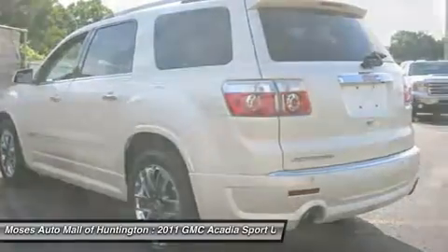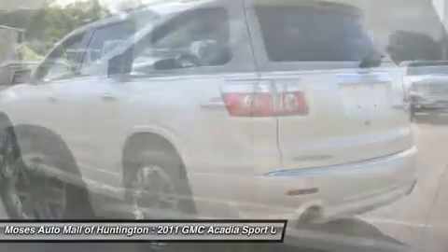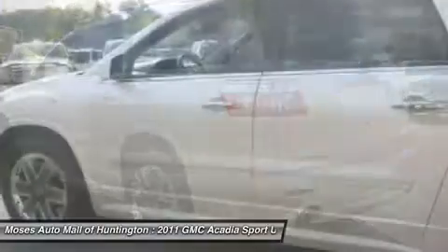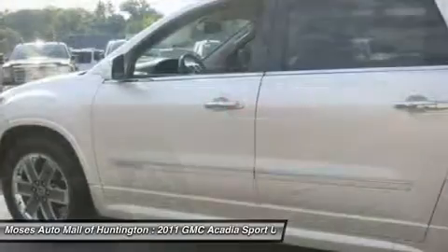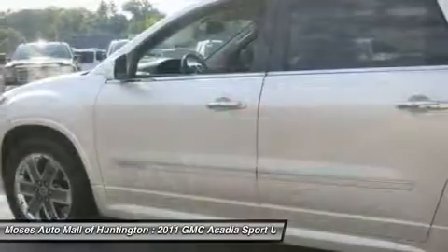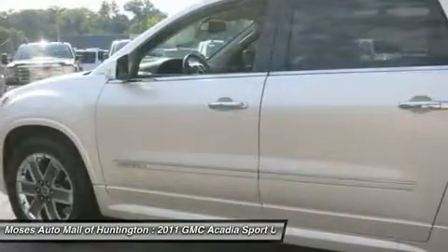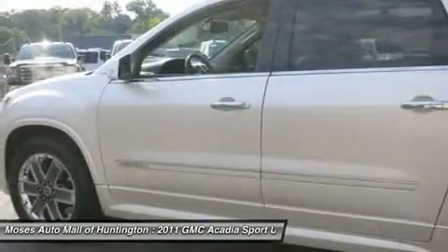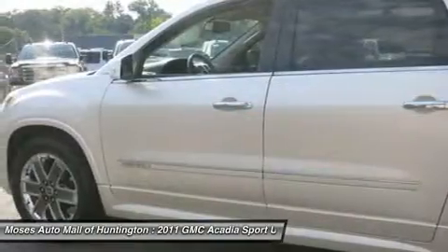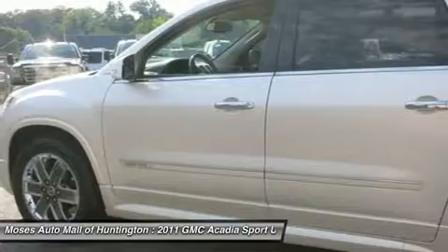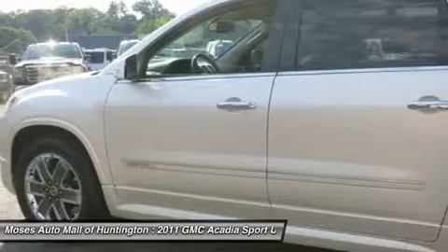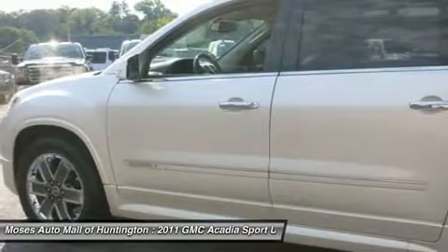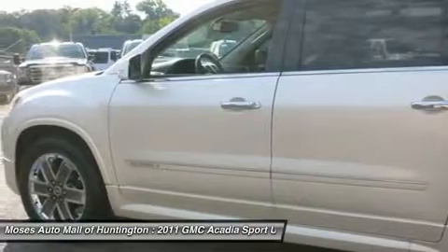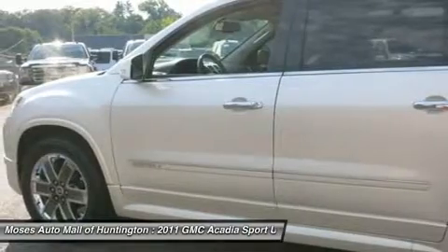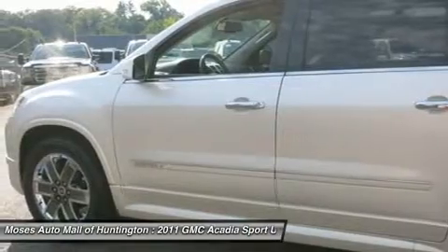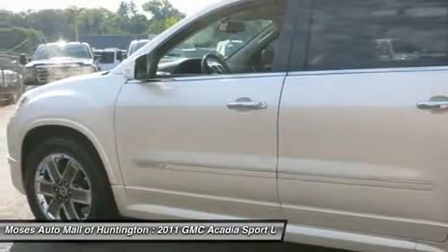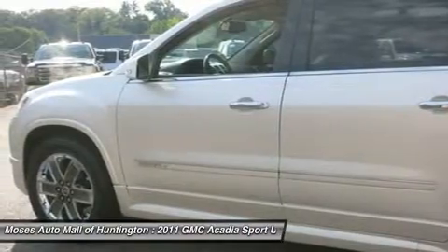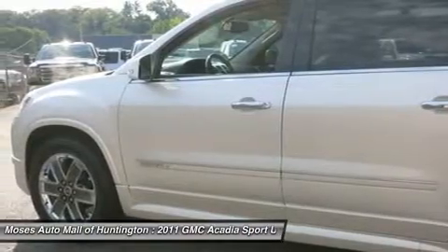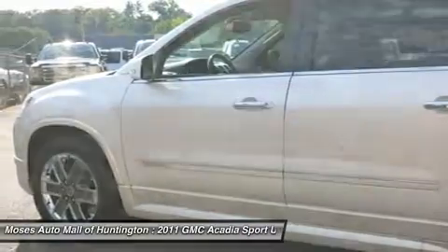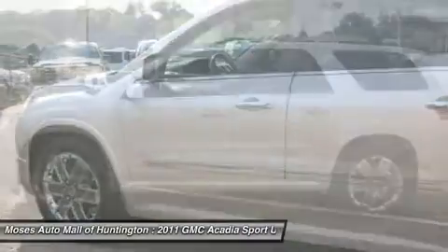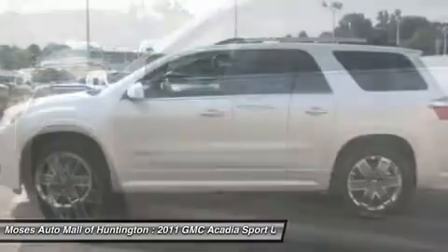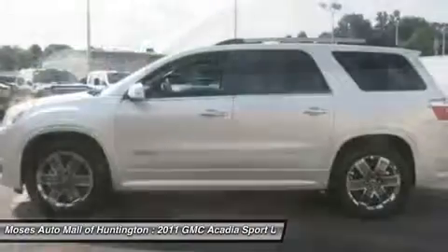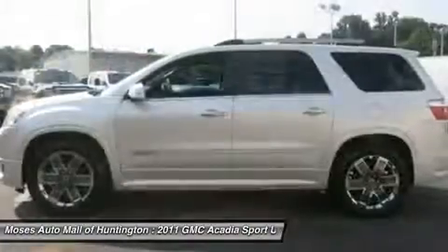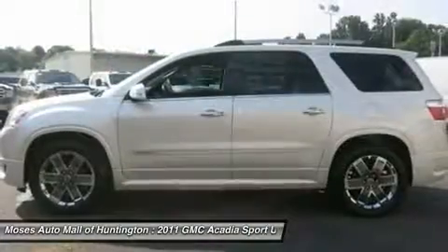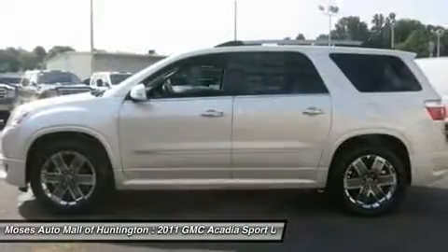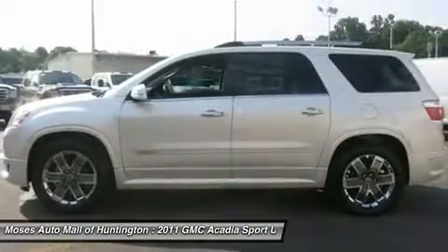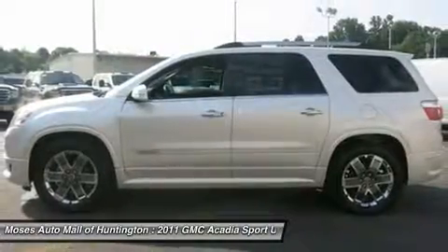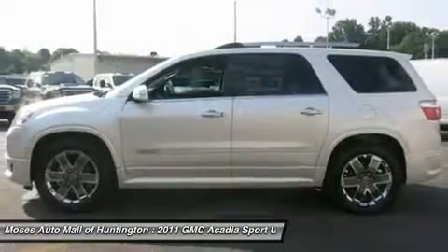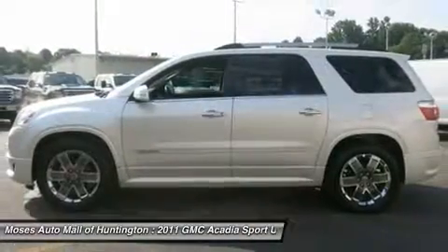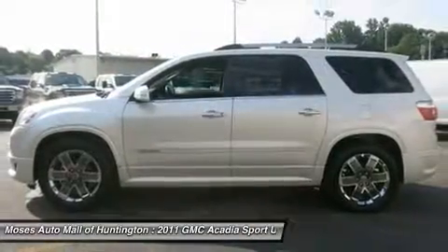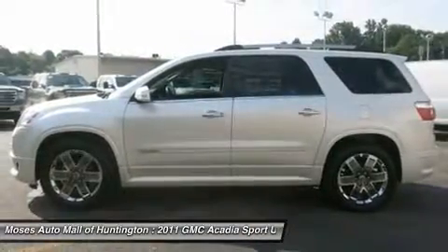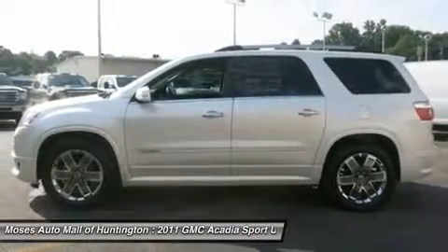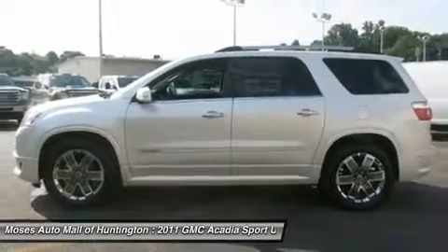Luggage rack, Bose premium sound system, power liftgate, under-floor rear cargo area storage, and heated mirrors.